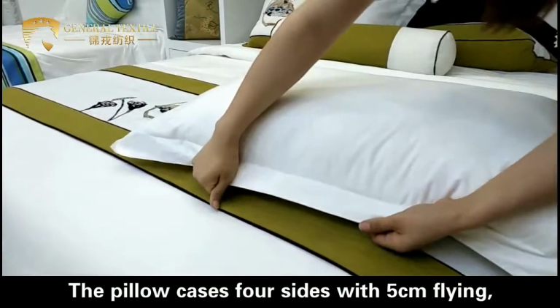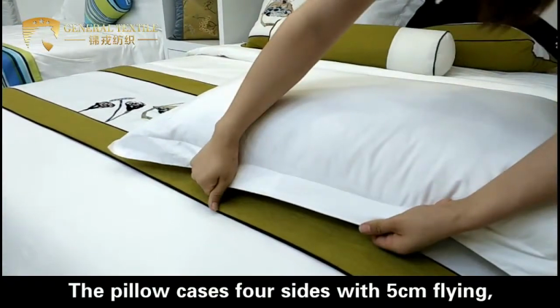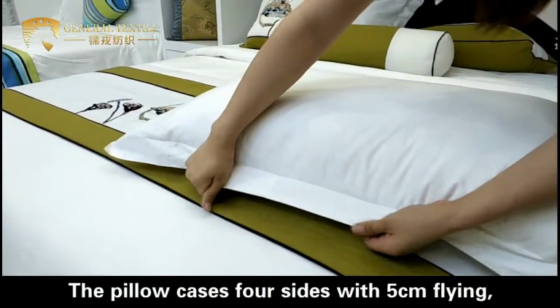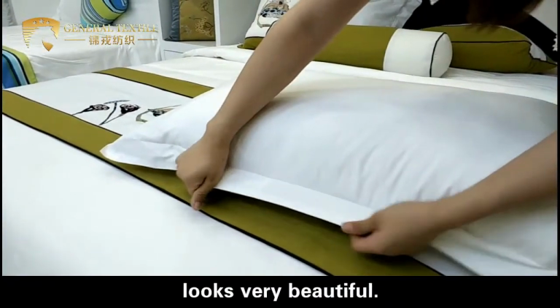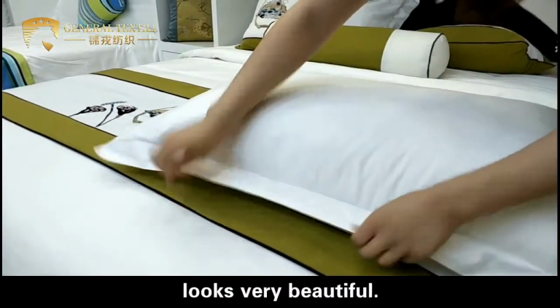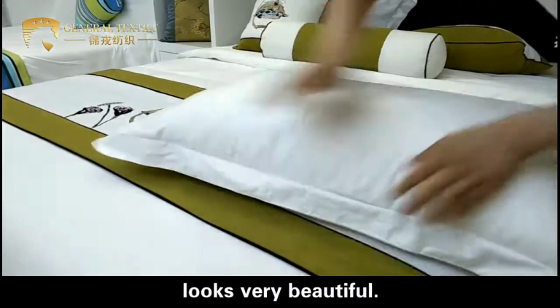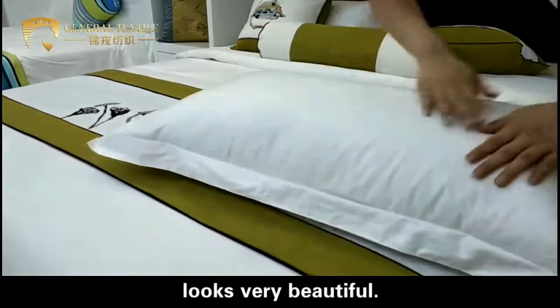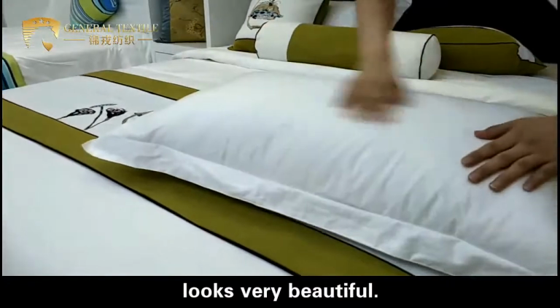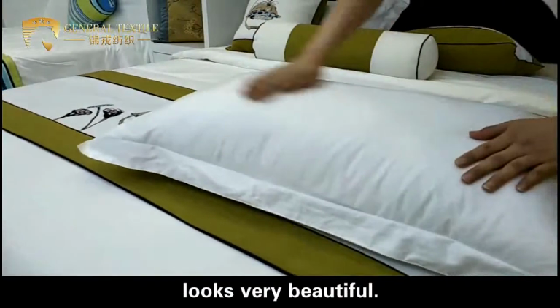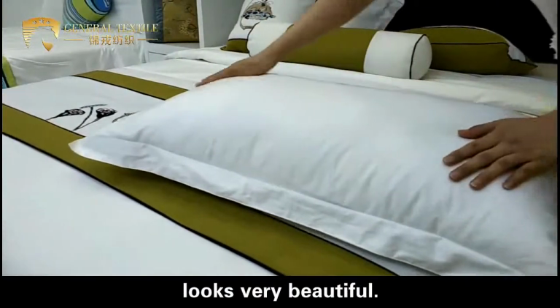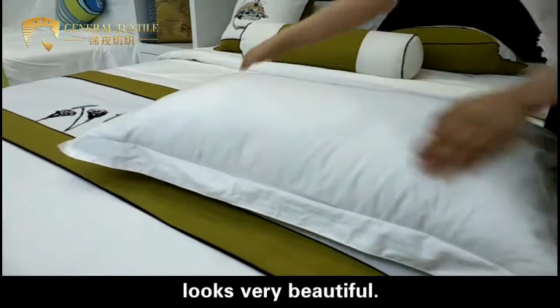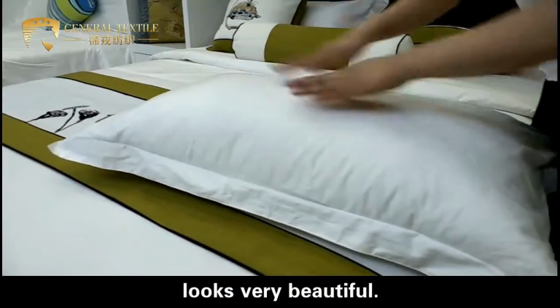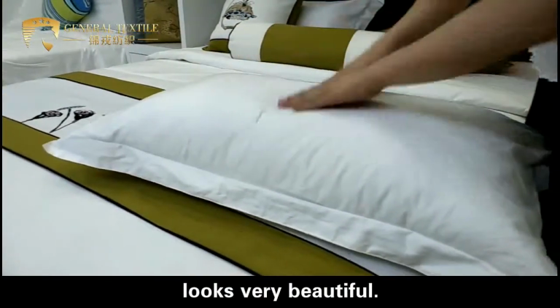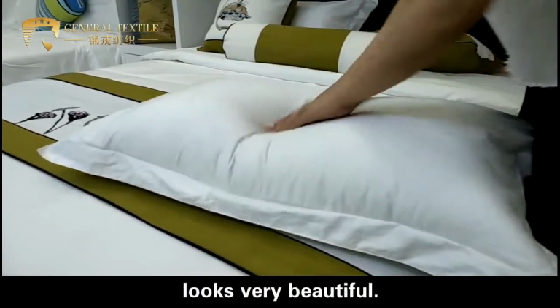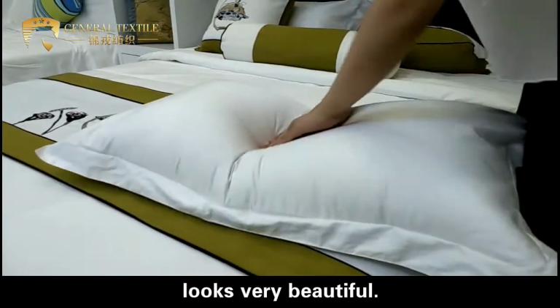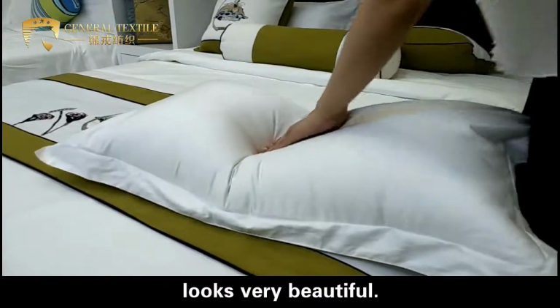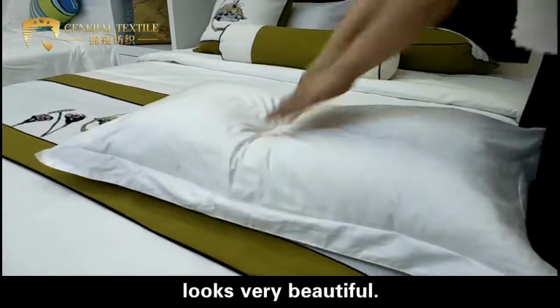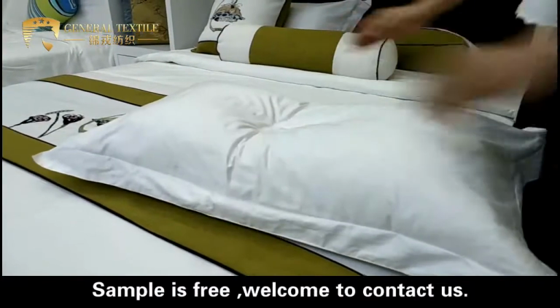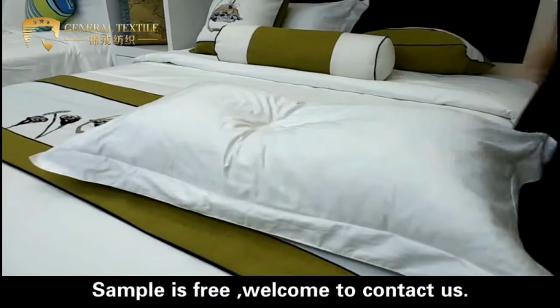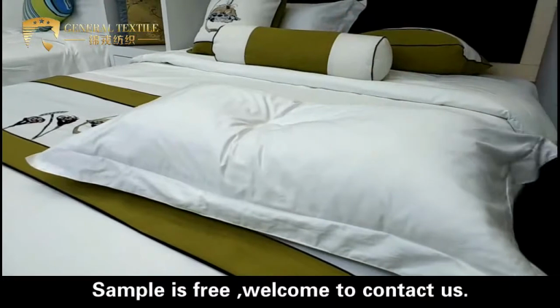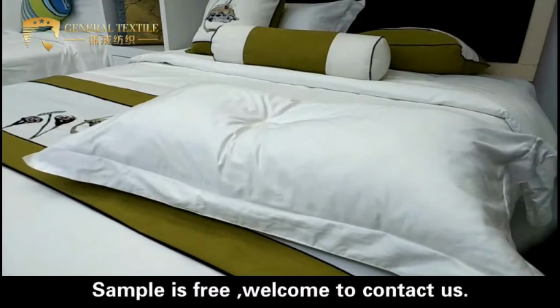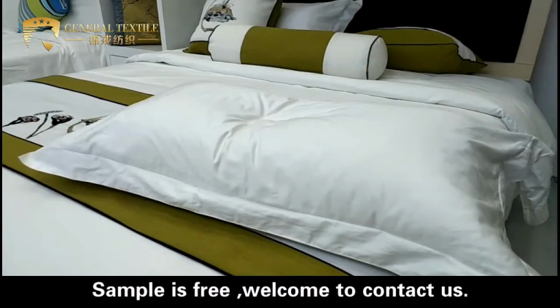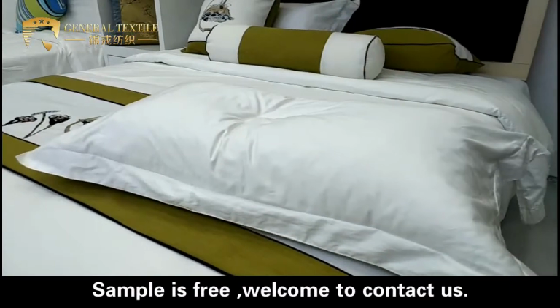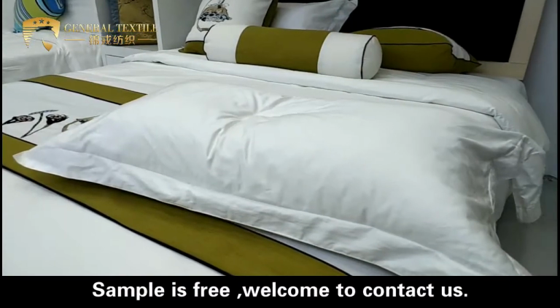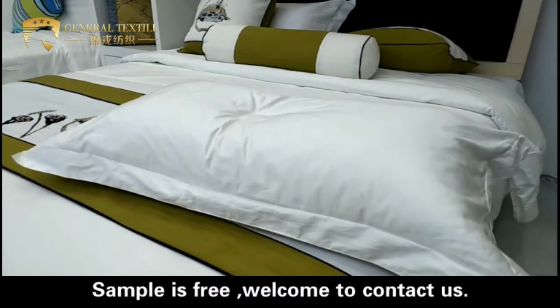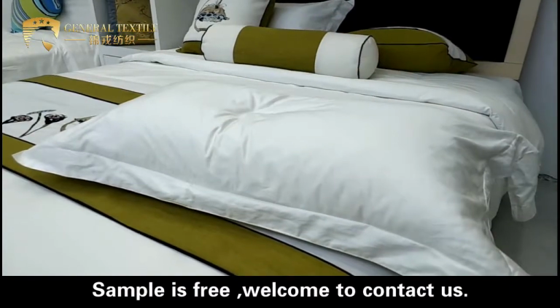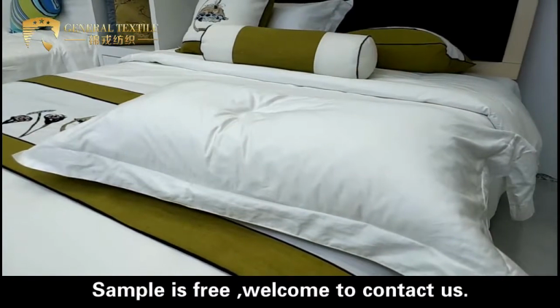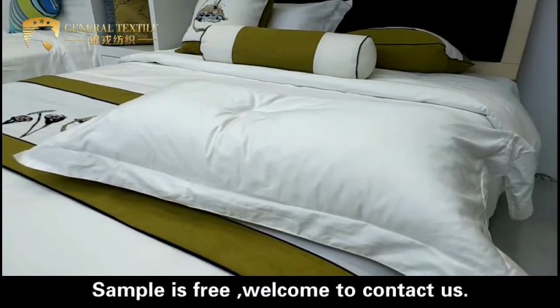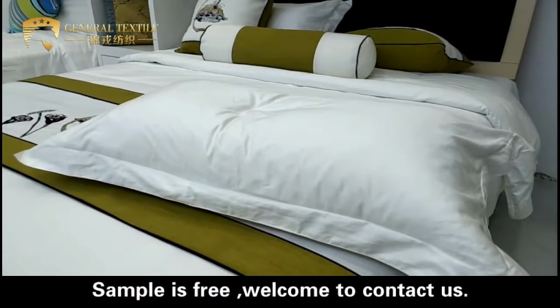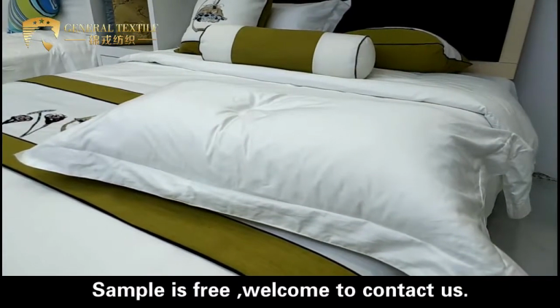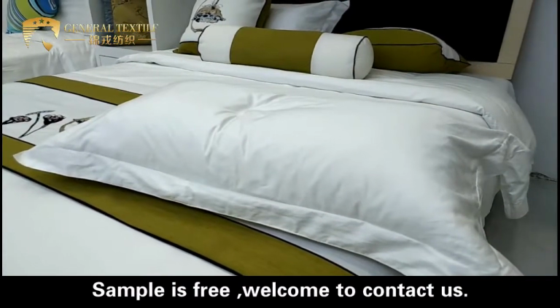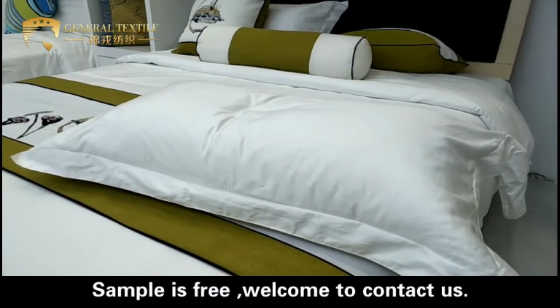This is very beautiful. Samples are free — welcome to contact us.